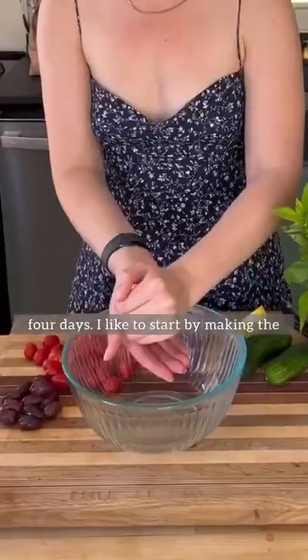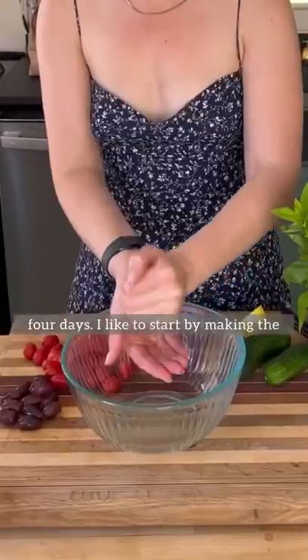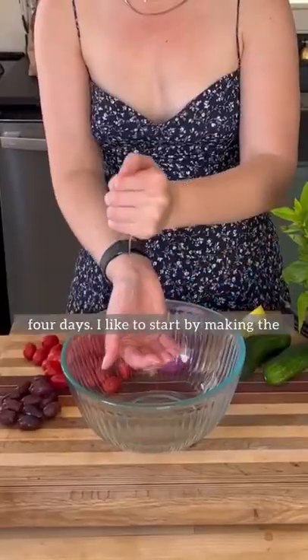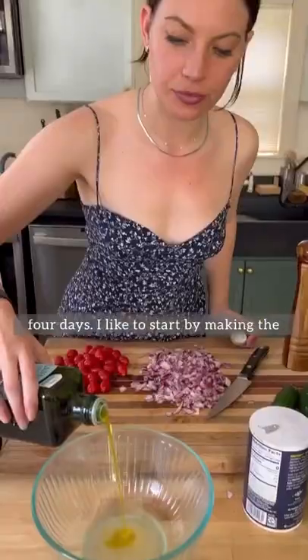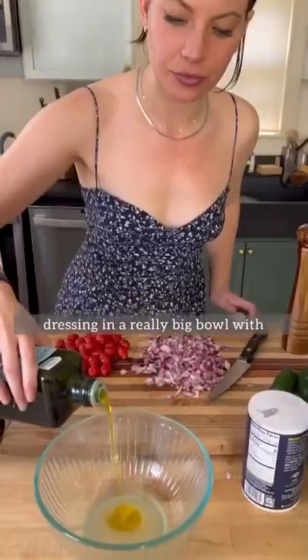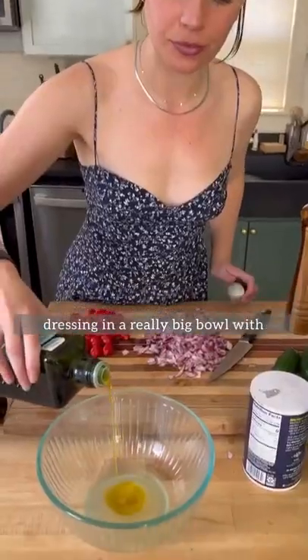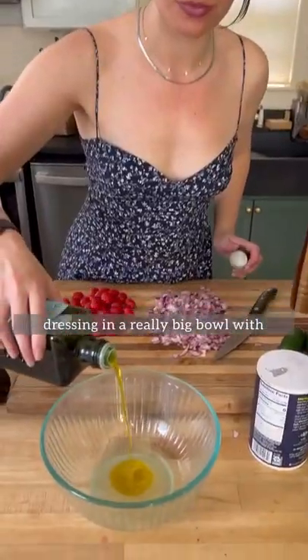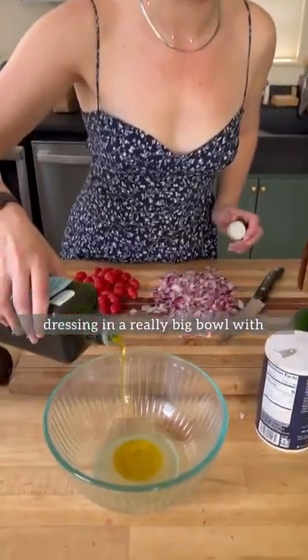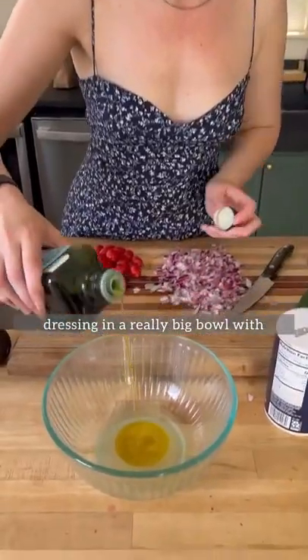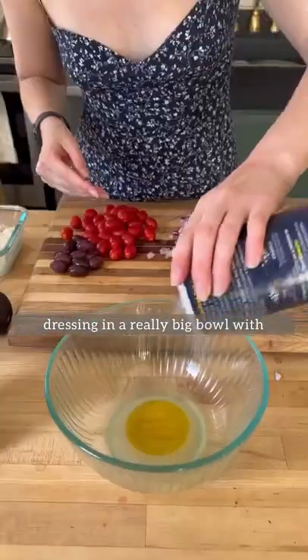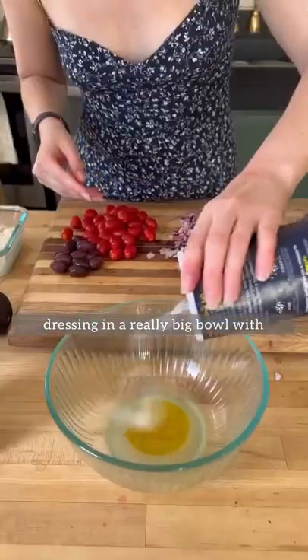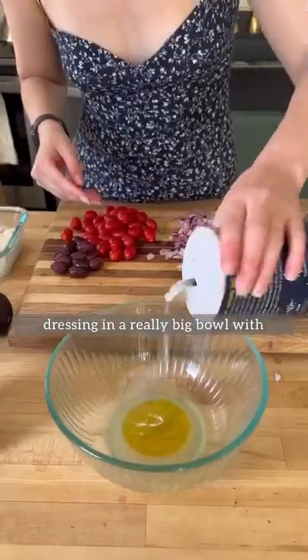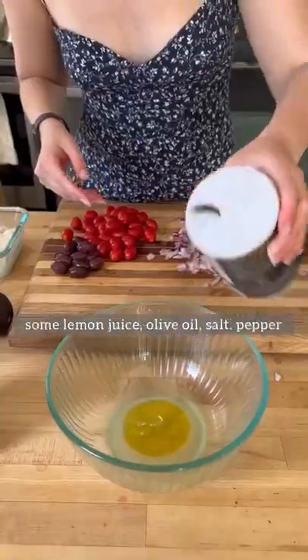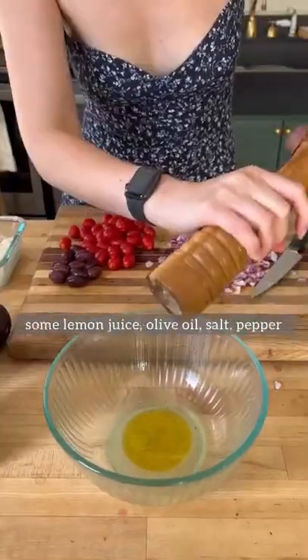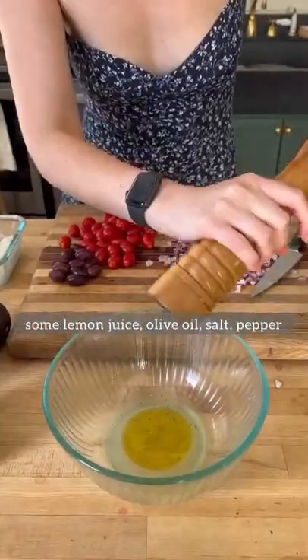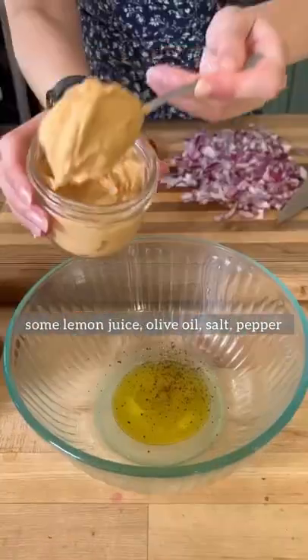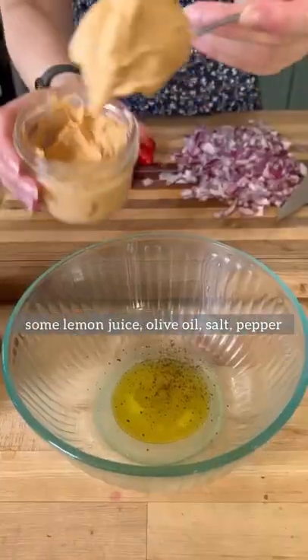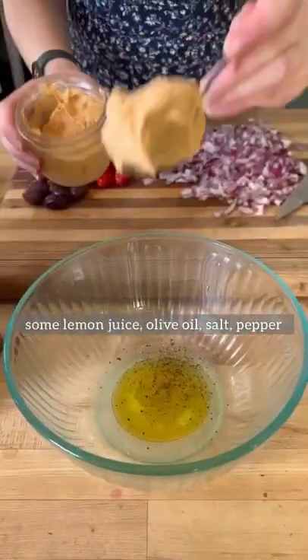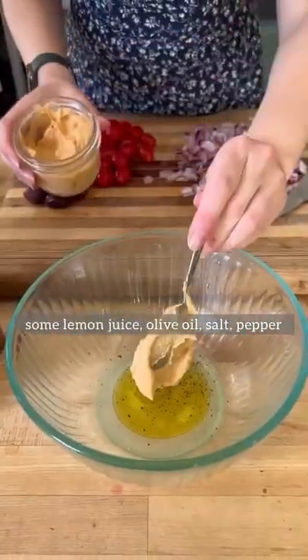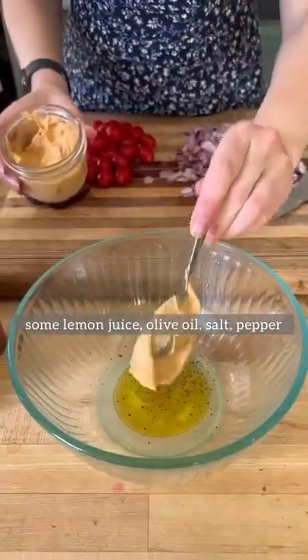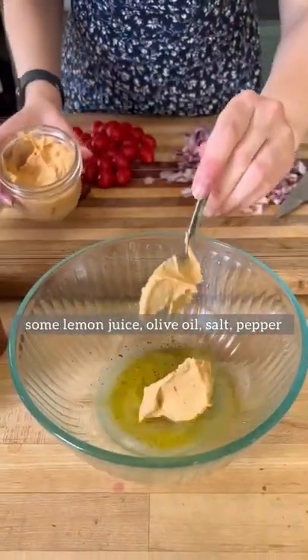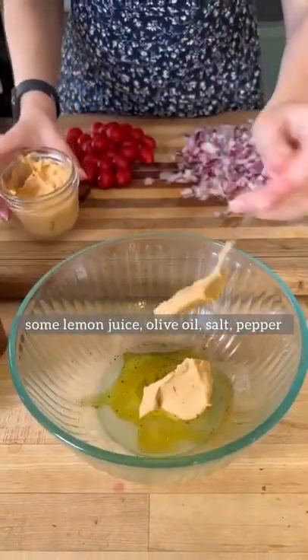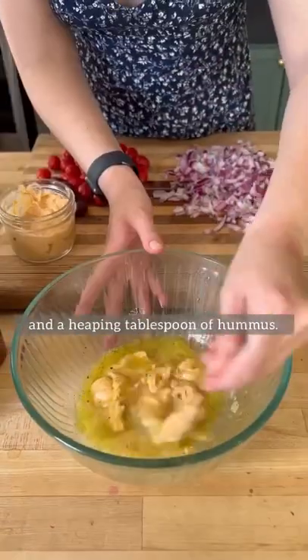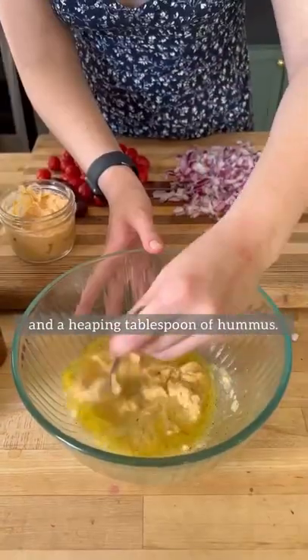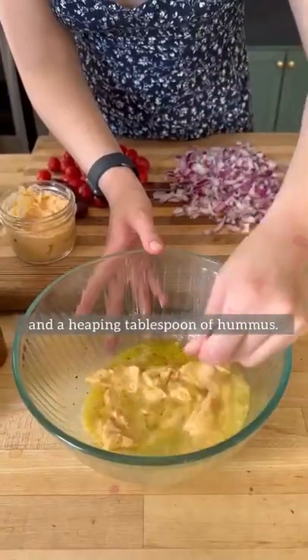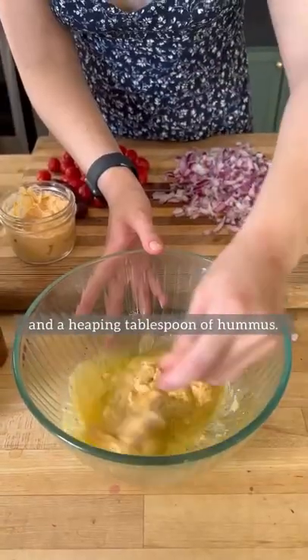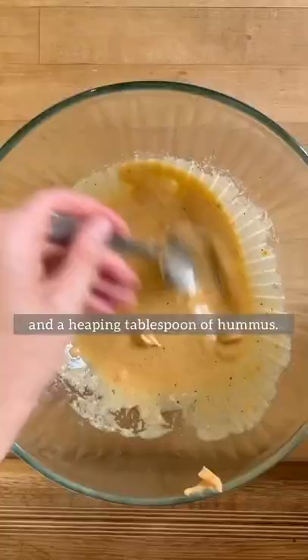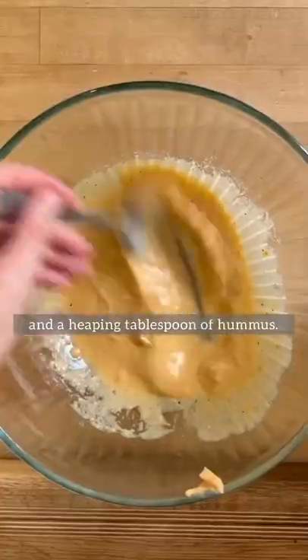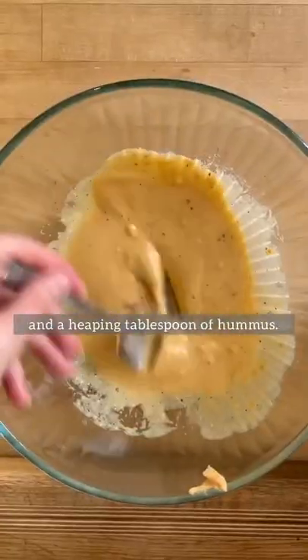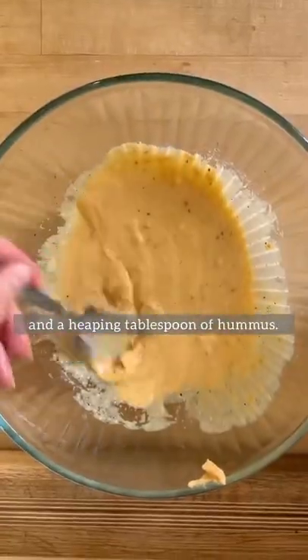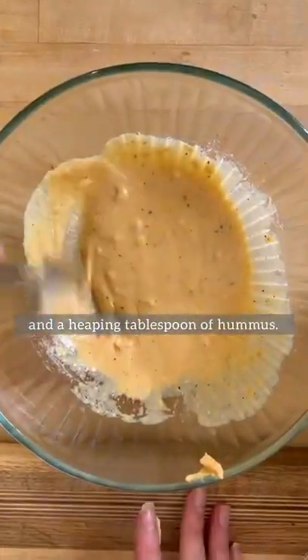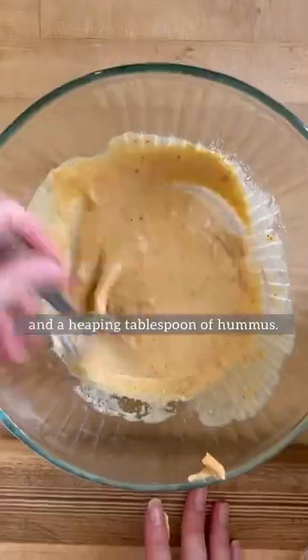I like to start by making the dressing in a really big bowl with some lemon juice, olive oil, salt, pepper, and a heaping tablespoon of hummus.